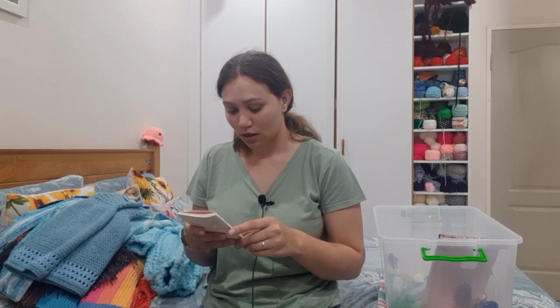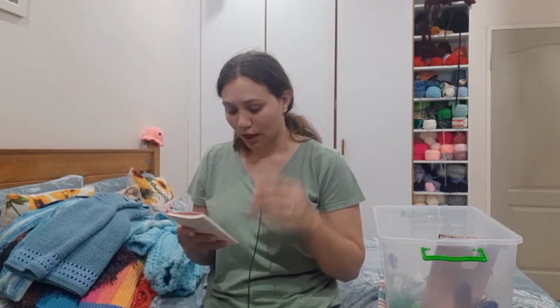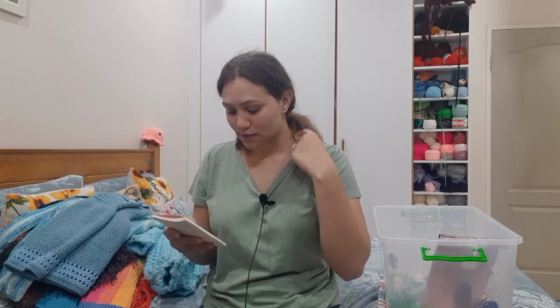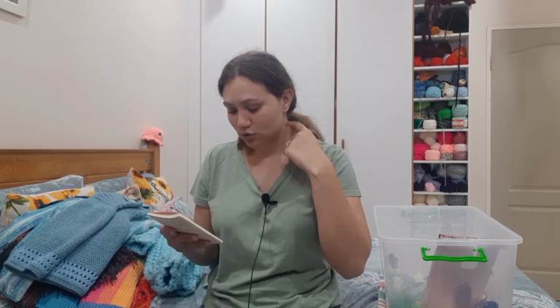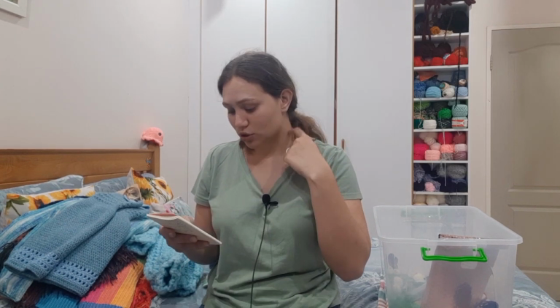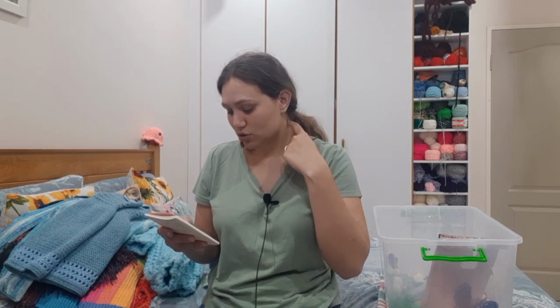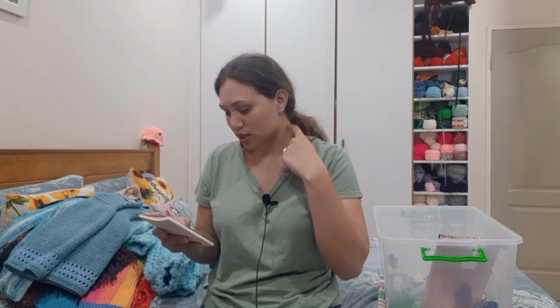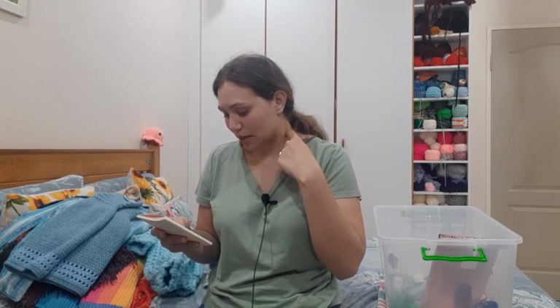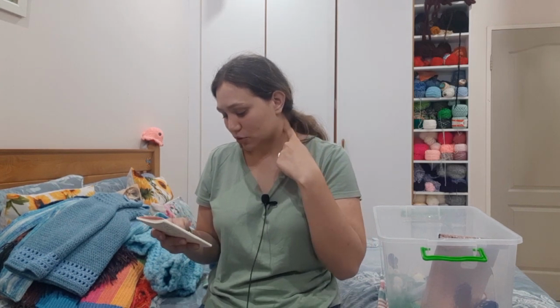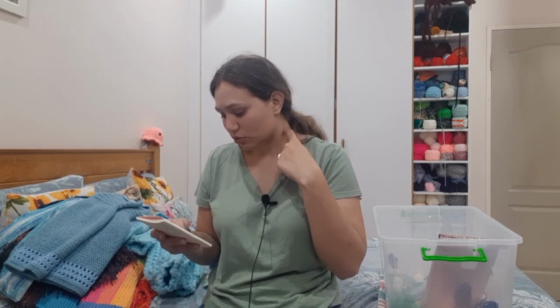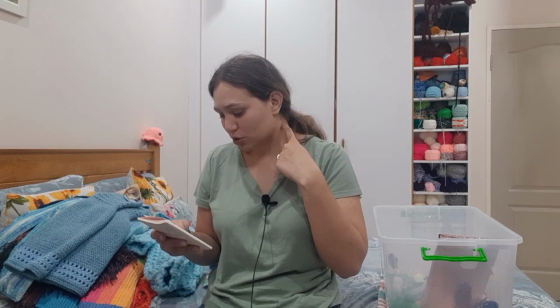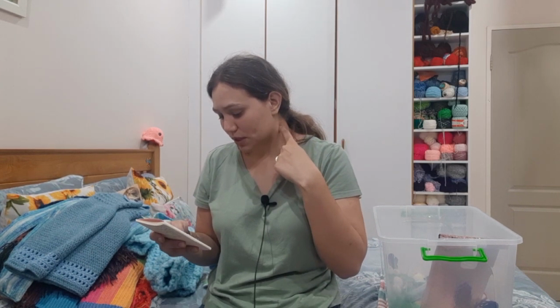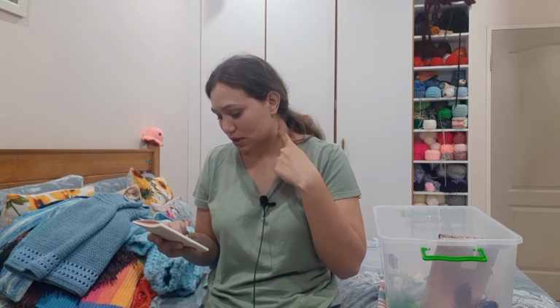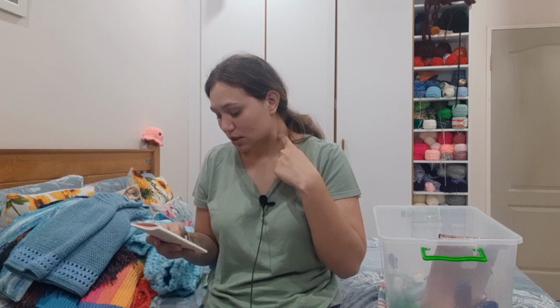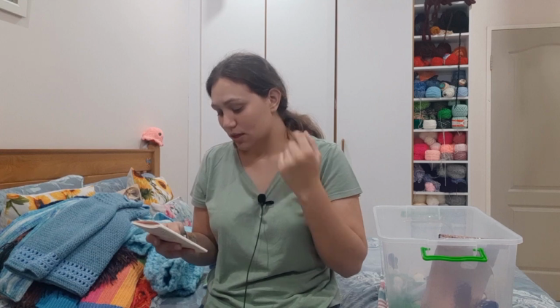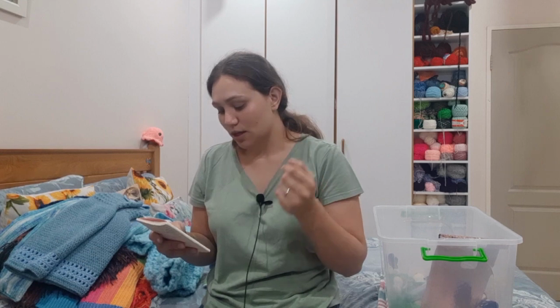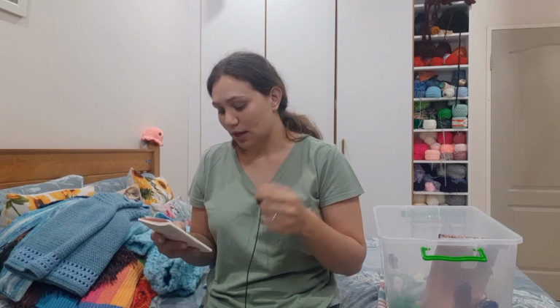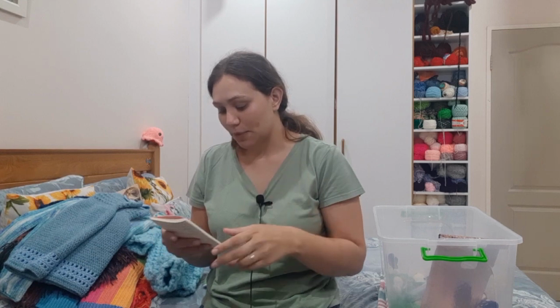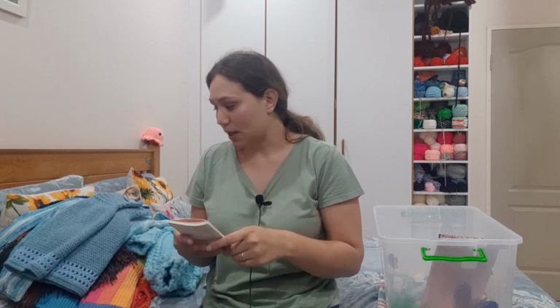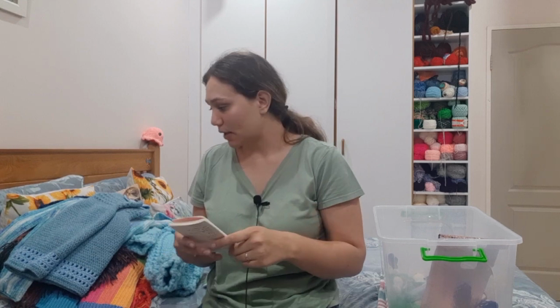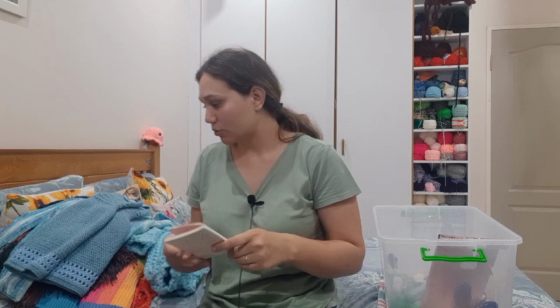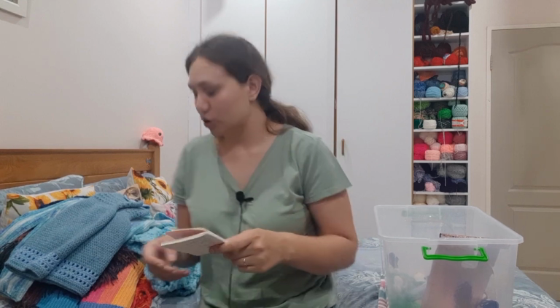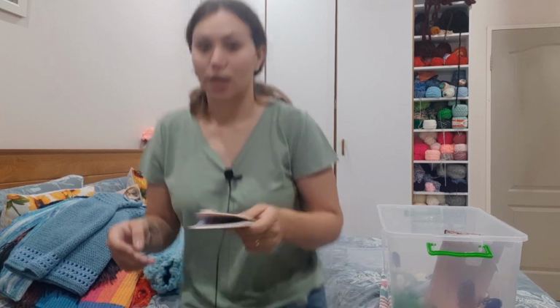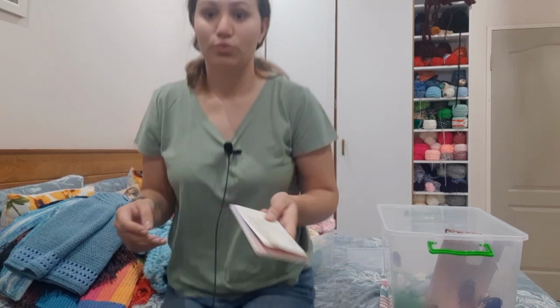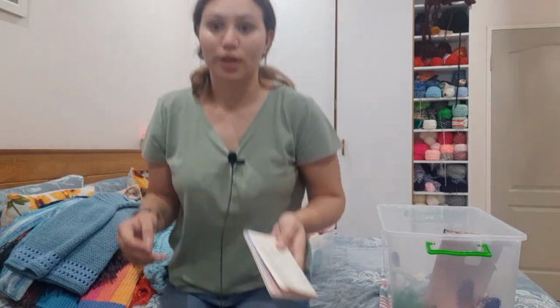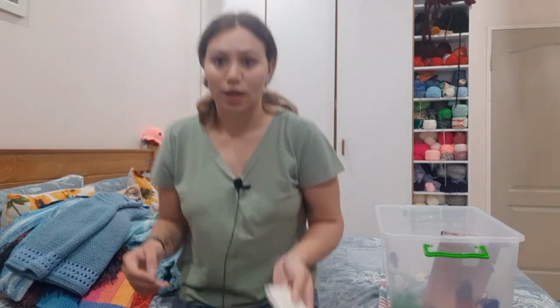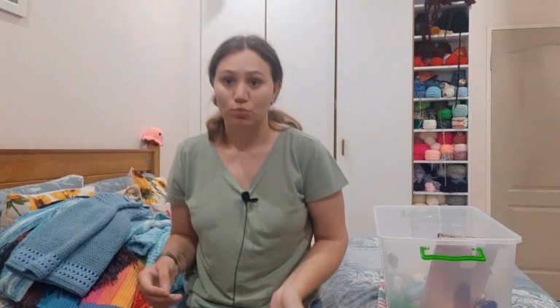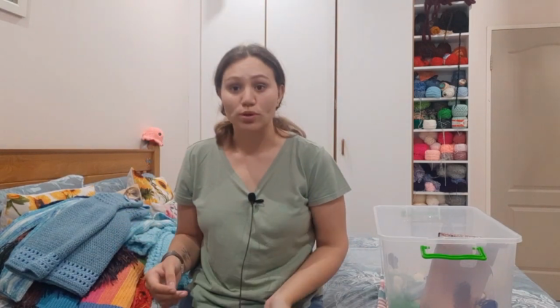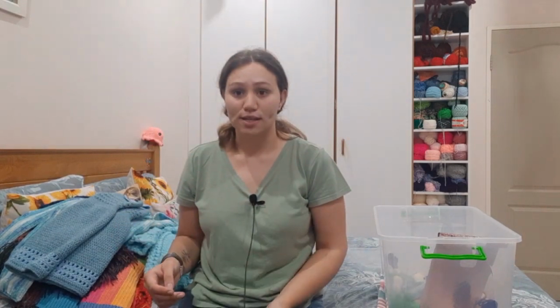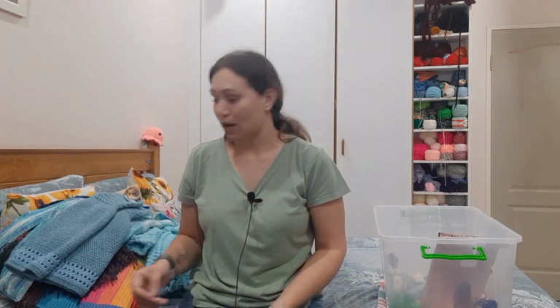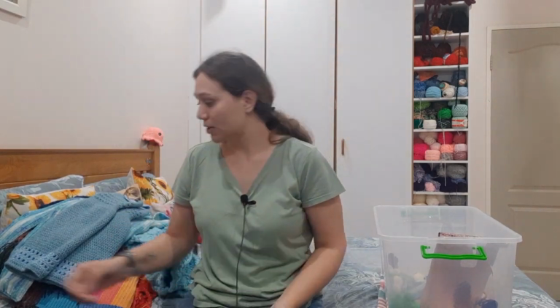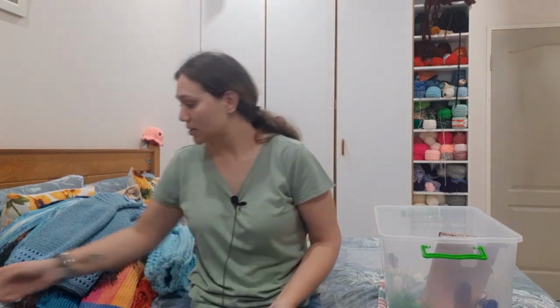As for dolls and amigurumi, I have crocheted Rick and Morty characters.